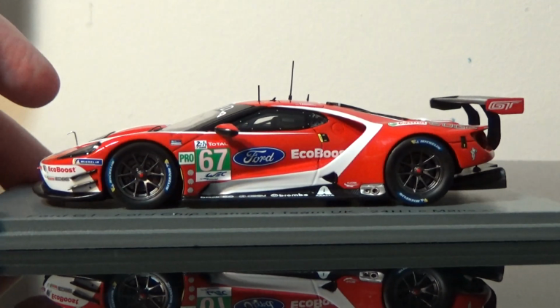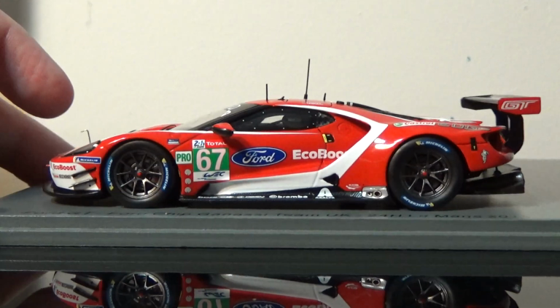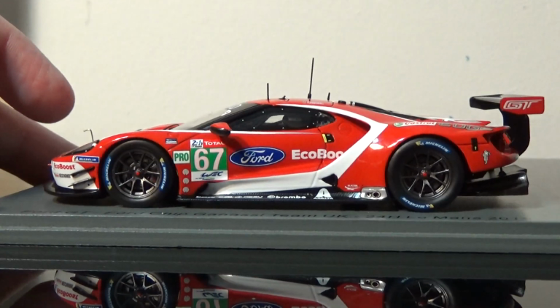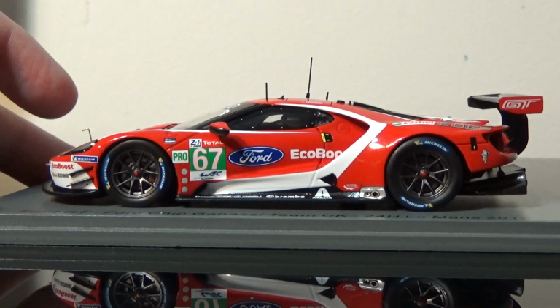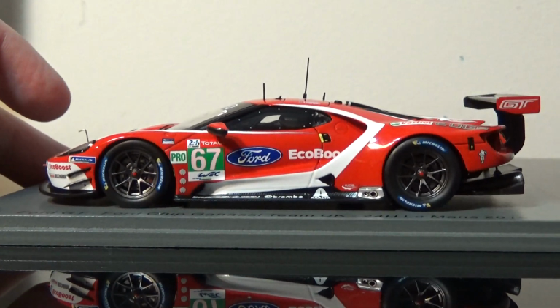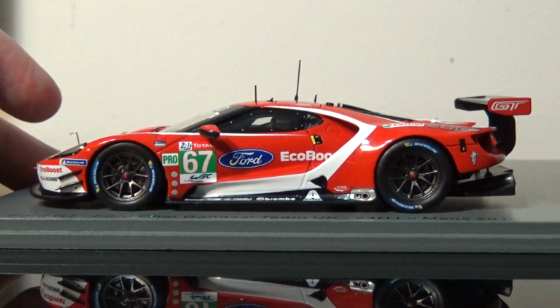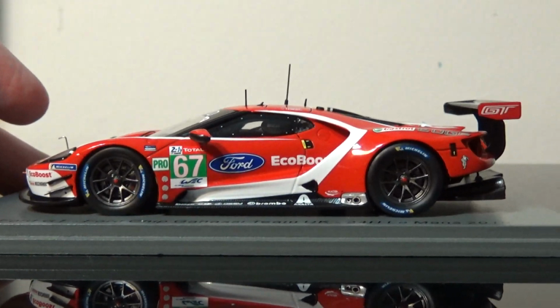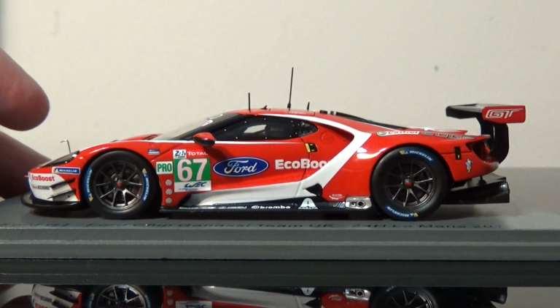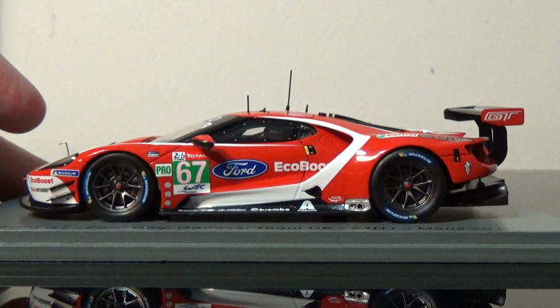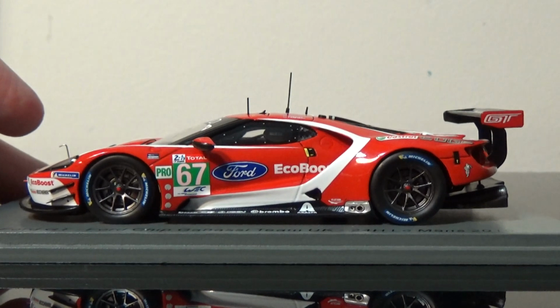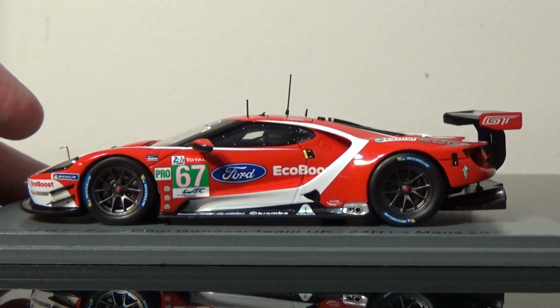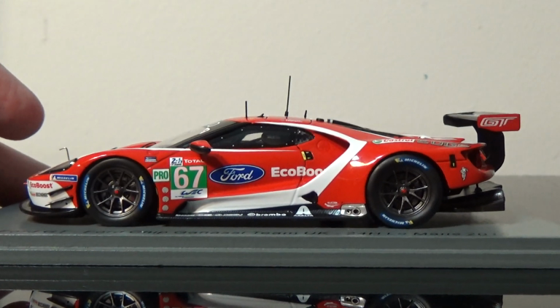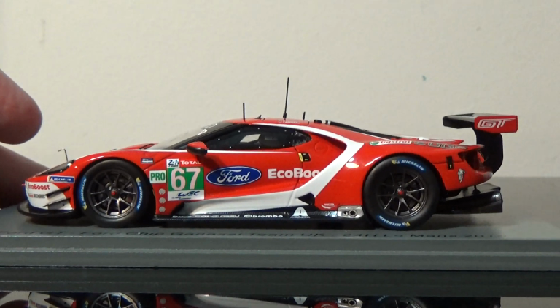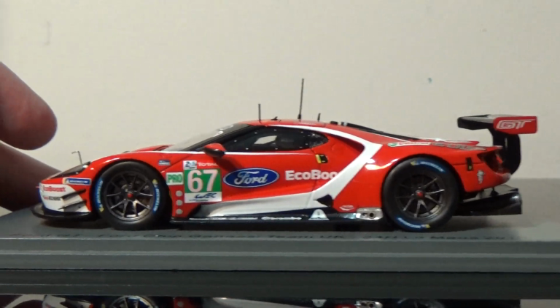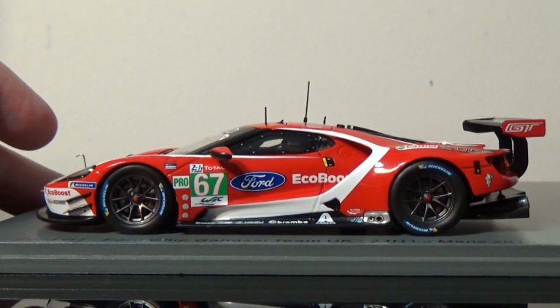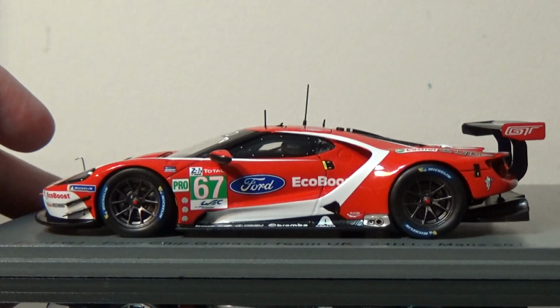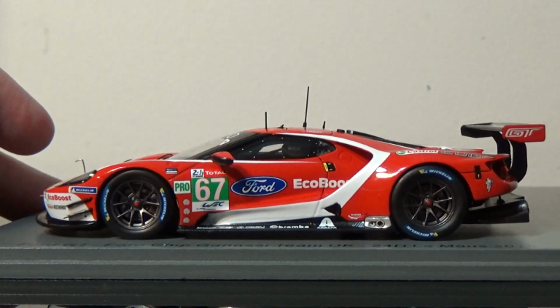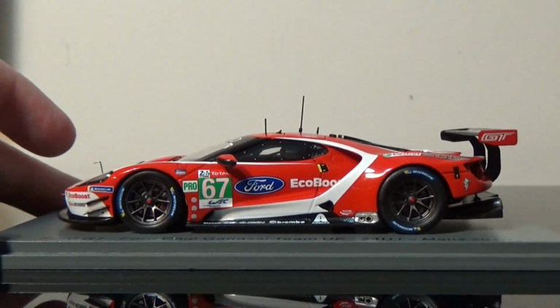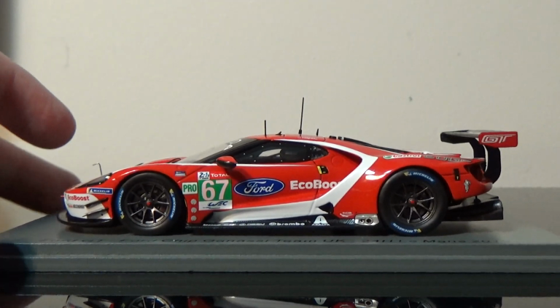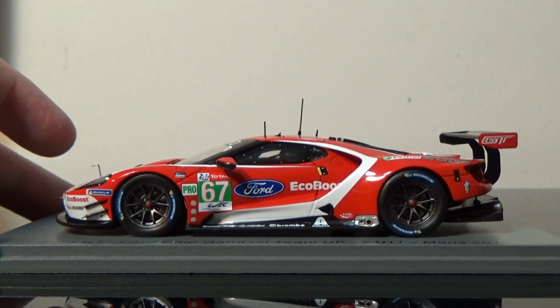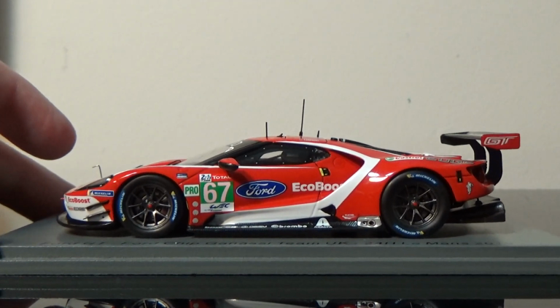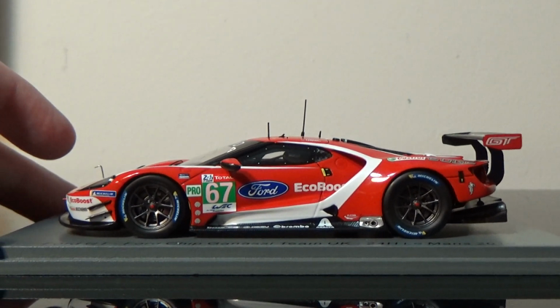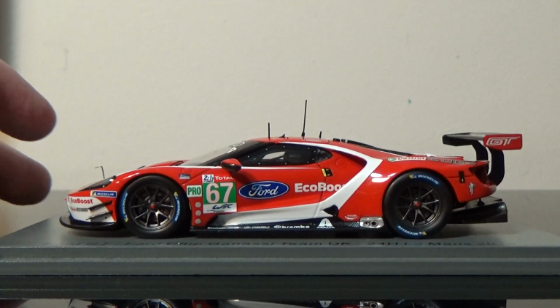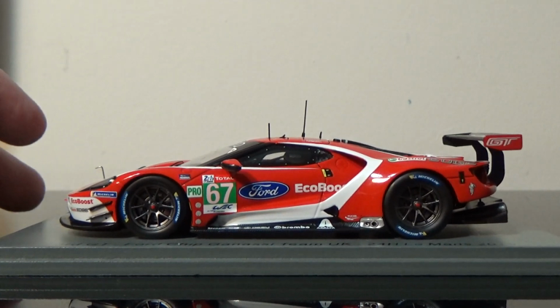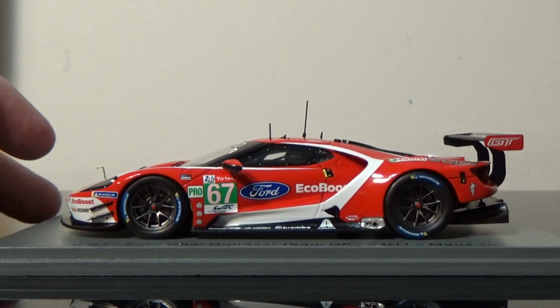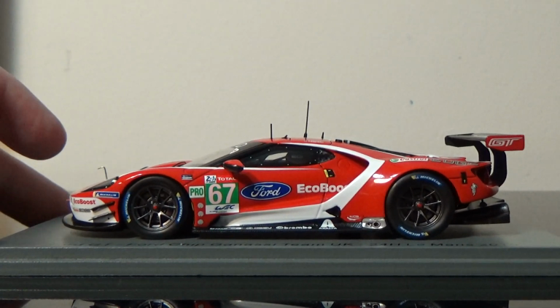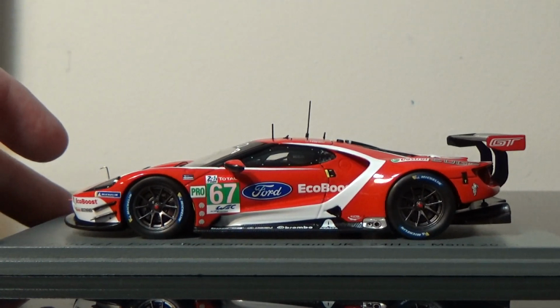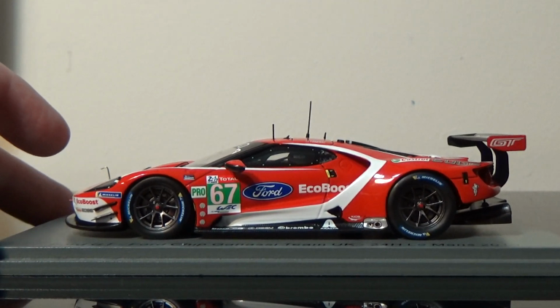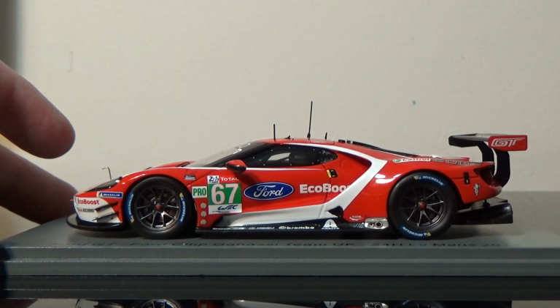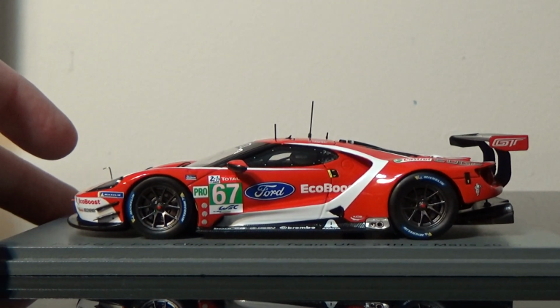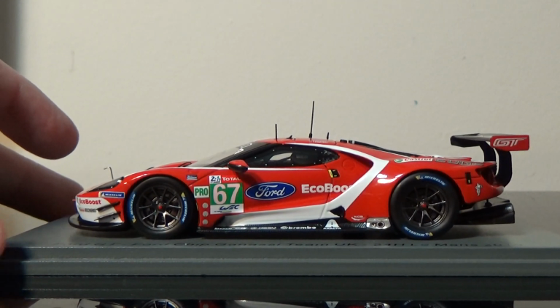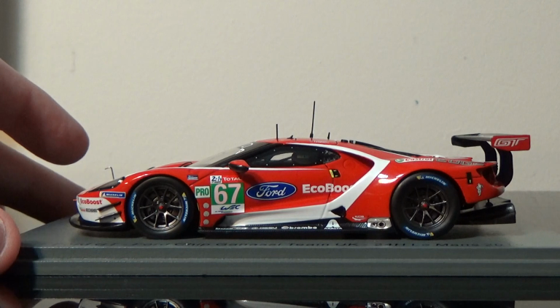What an absolute beauty of a Spark model this is — oh my god, they did such an amazing job with this one, beautiful job.